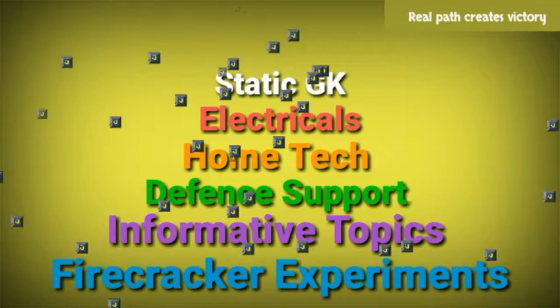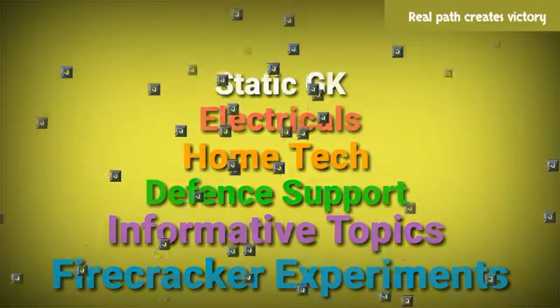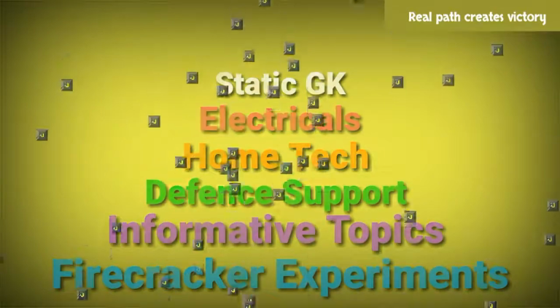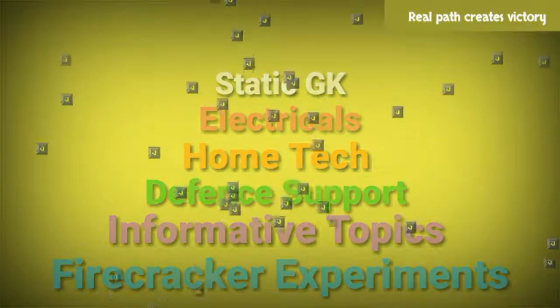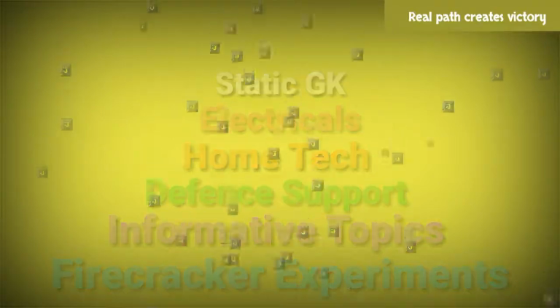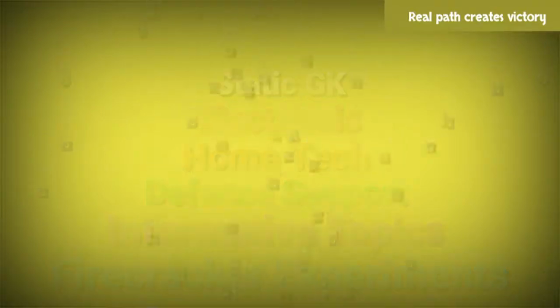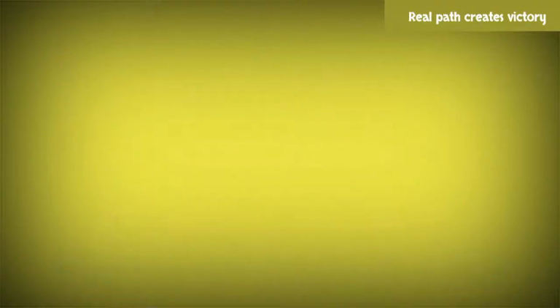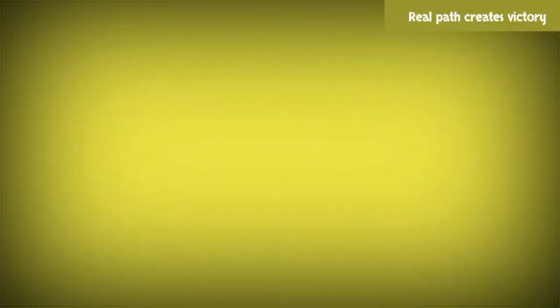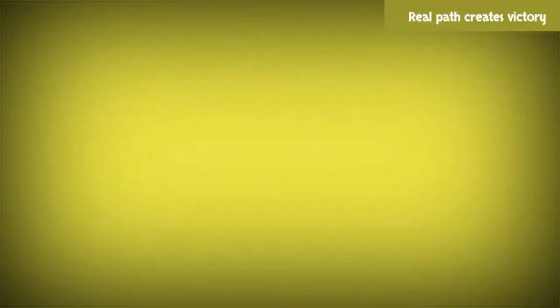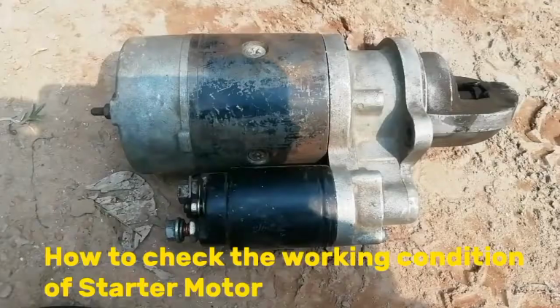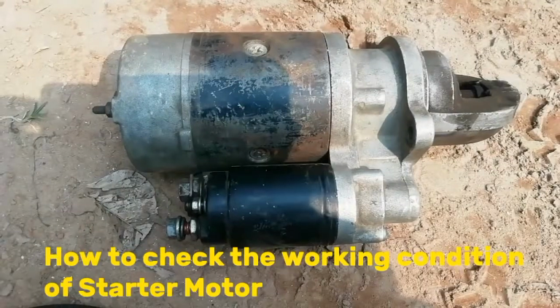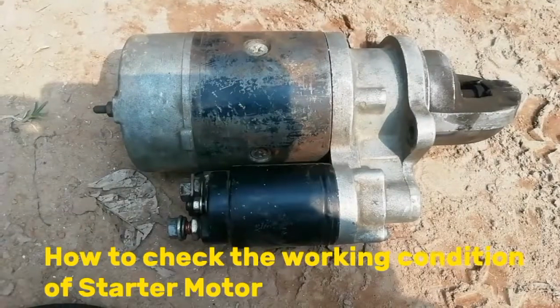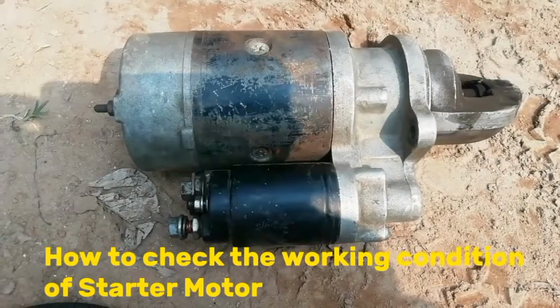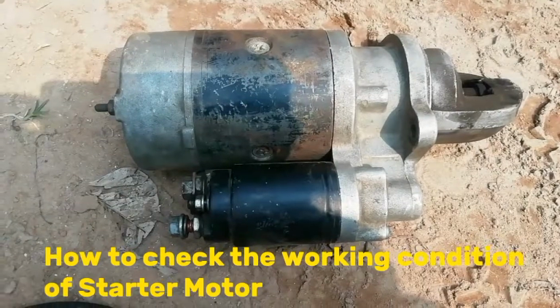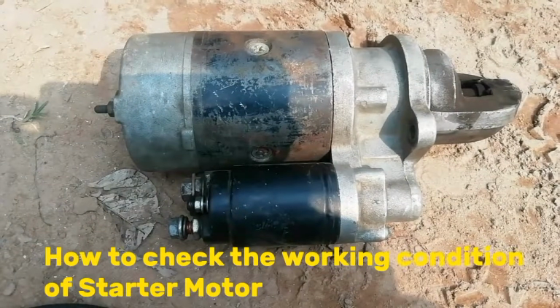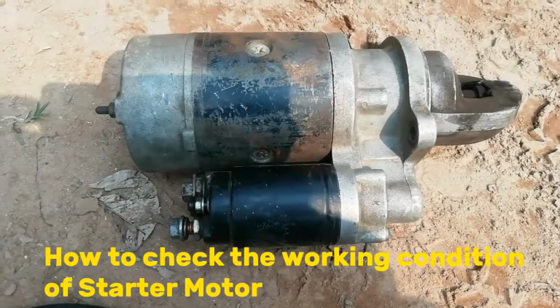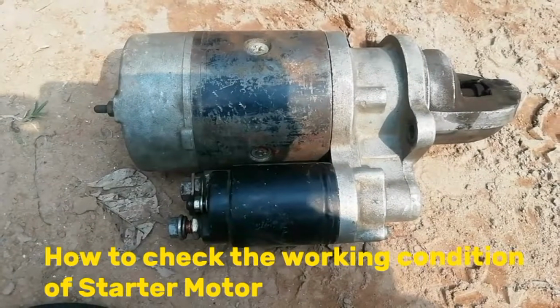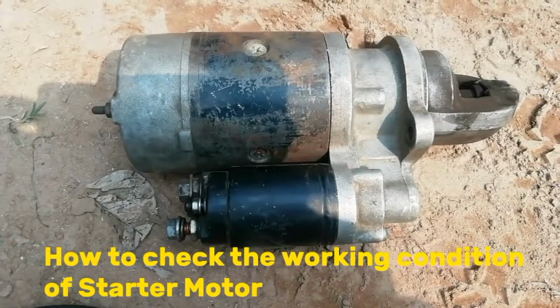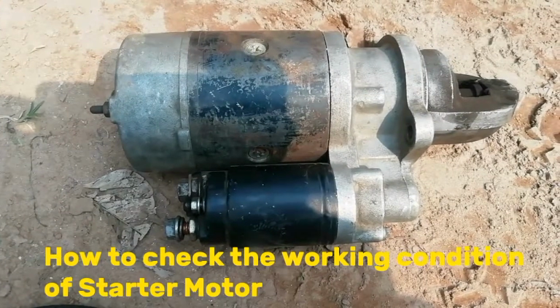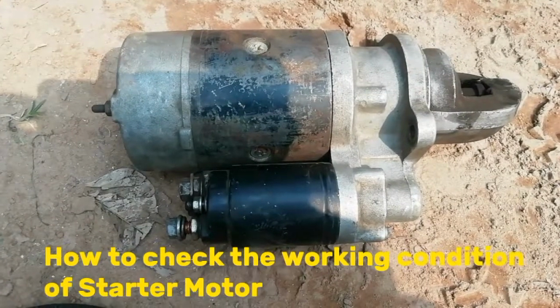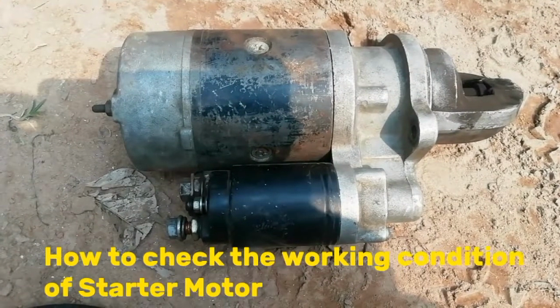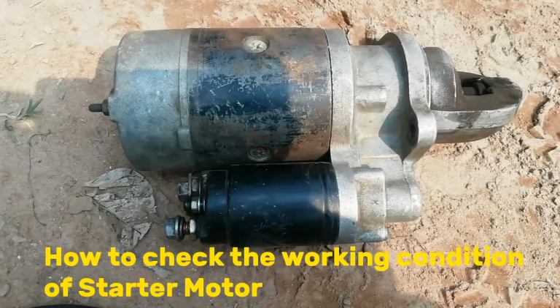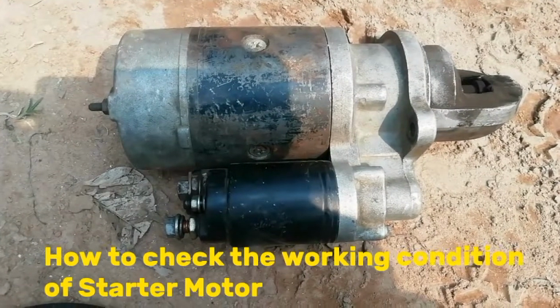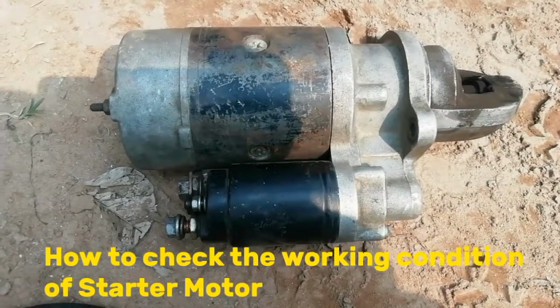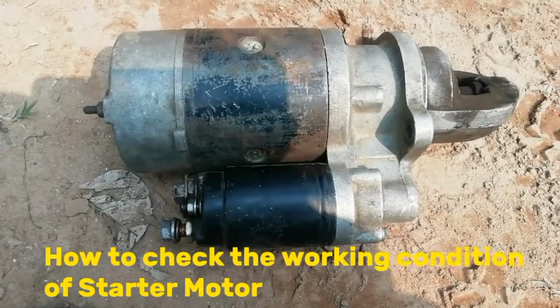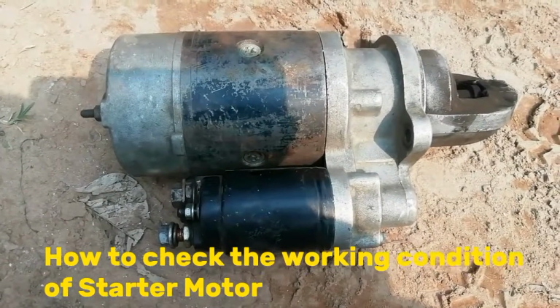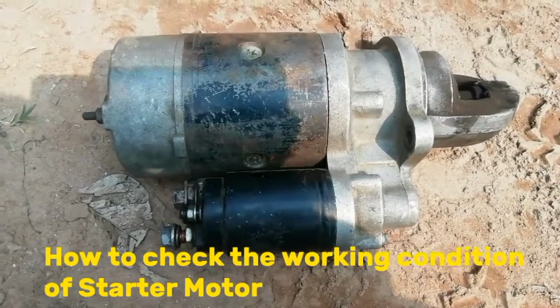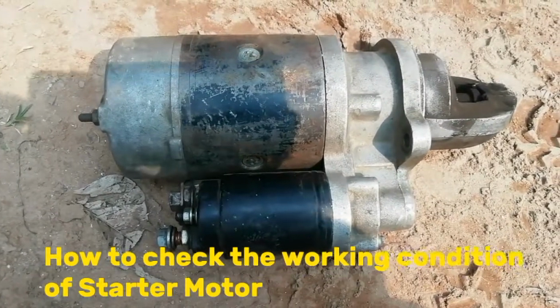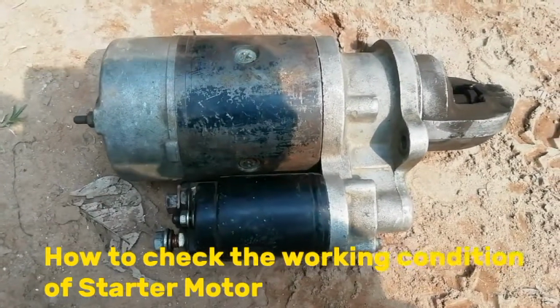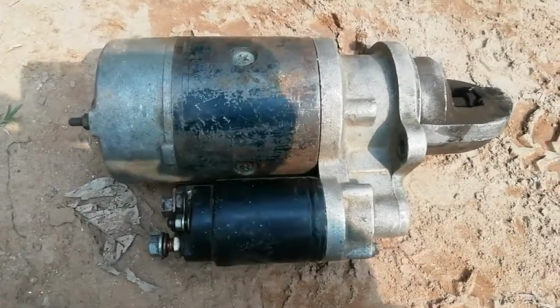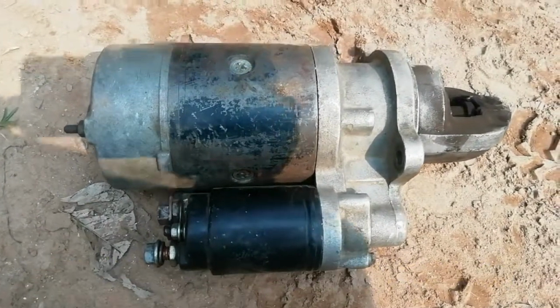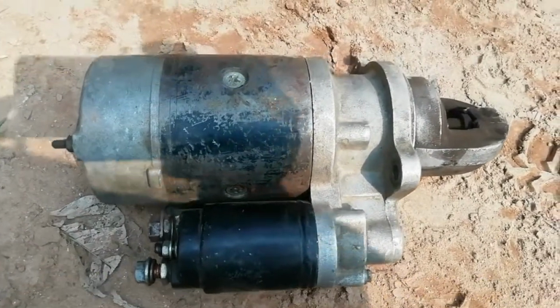Real path creates victory. Today I am sharing the topic: how to check the working condition of a starter motor.